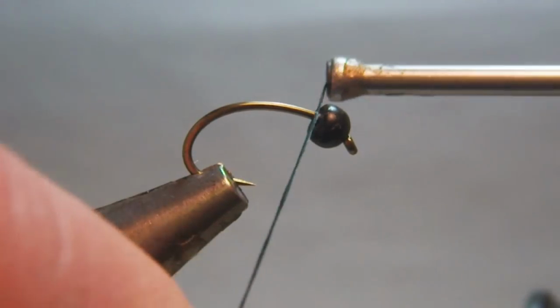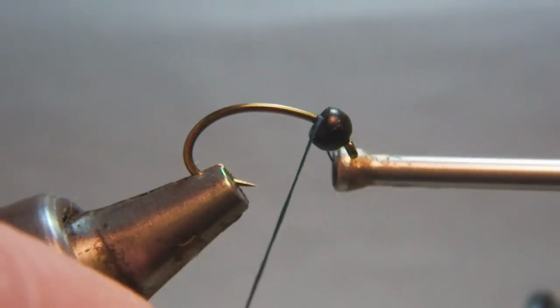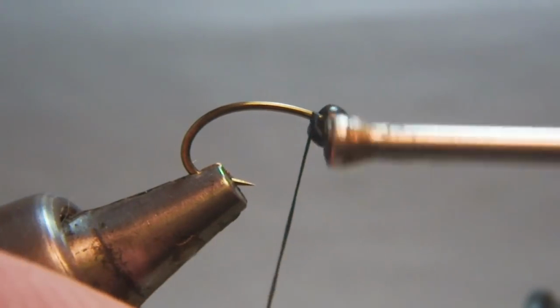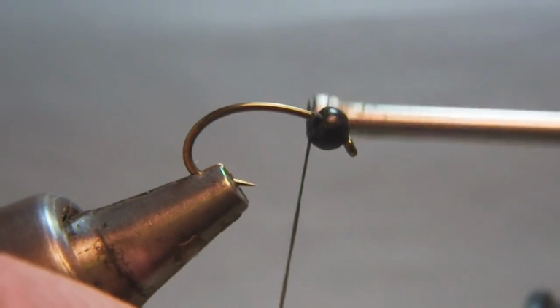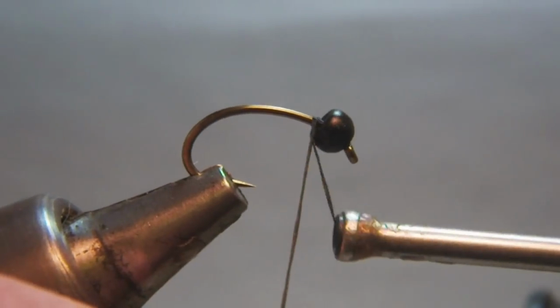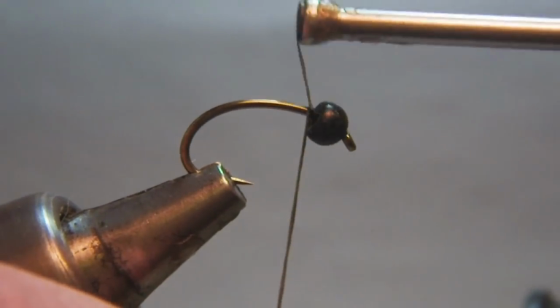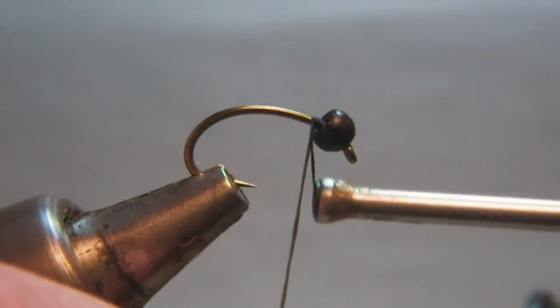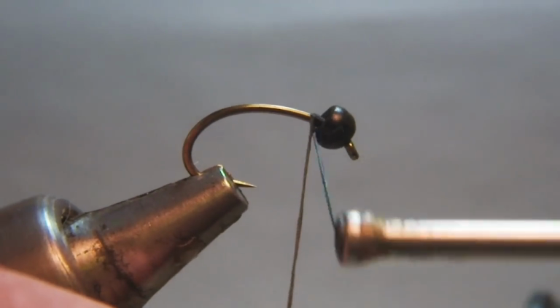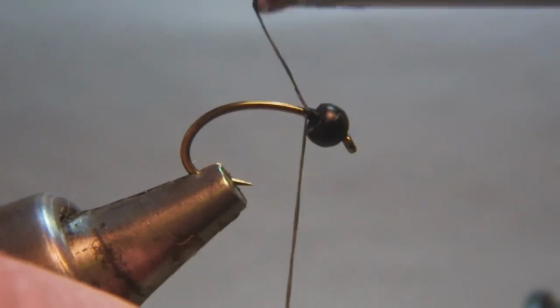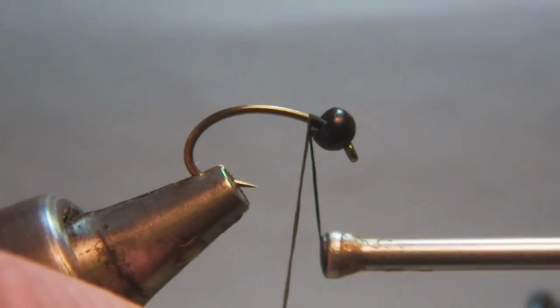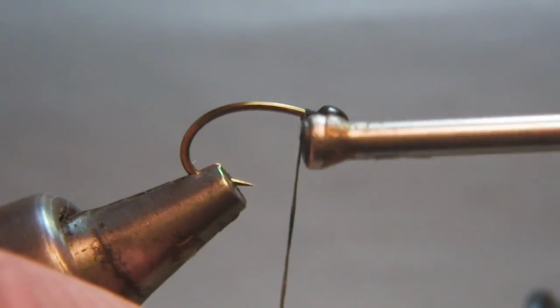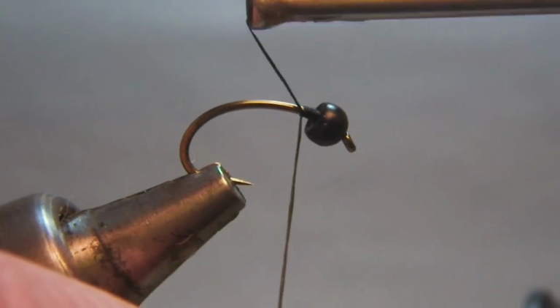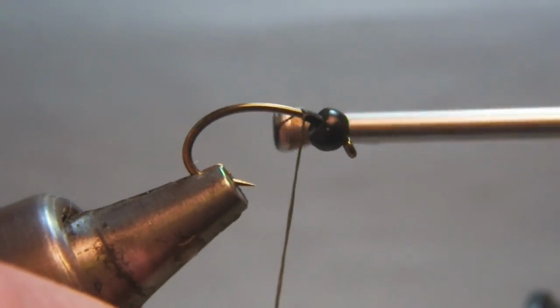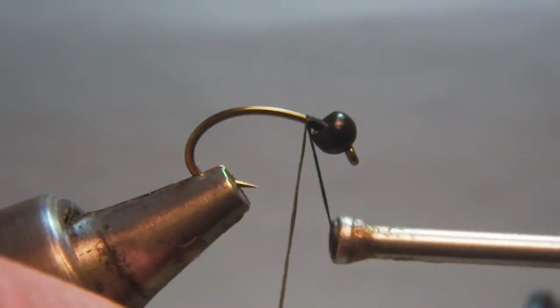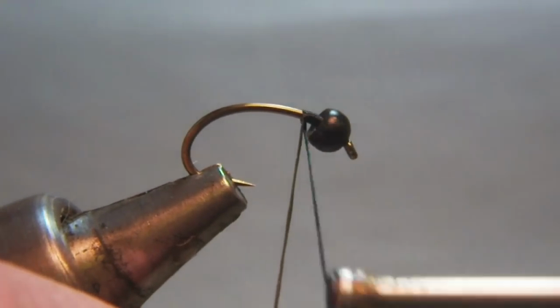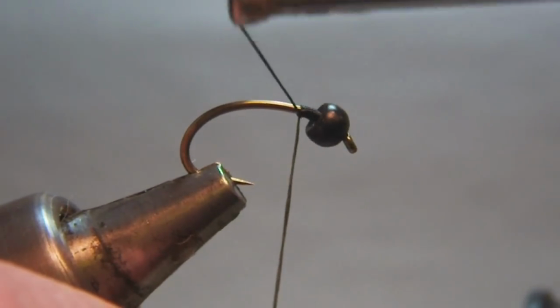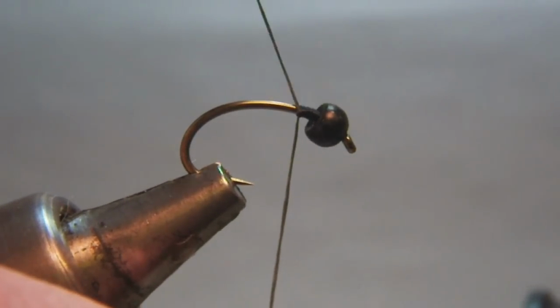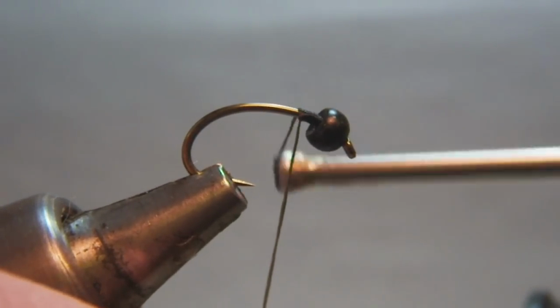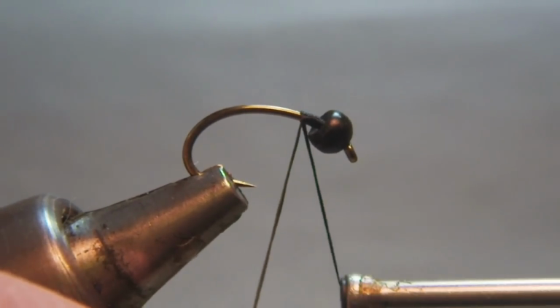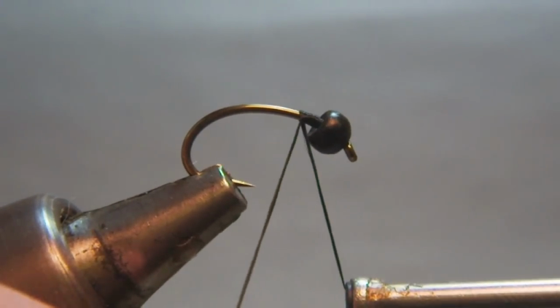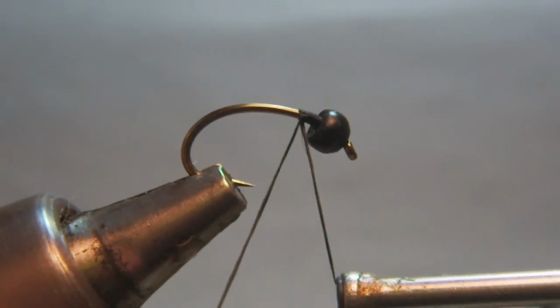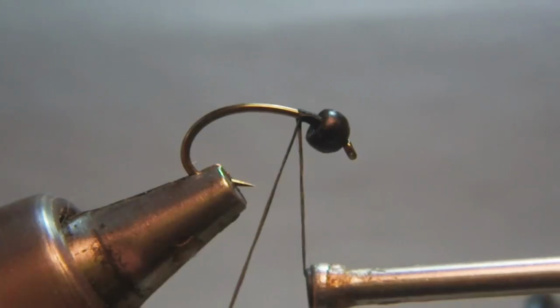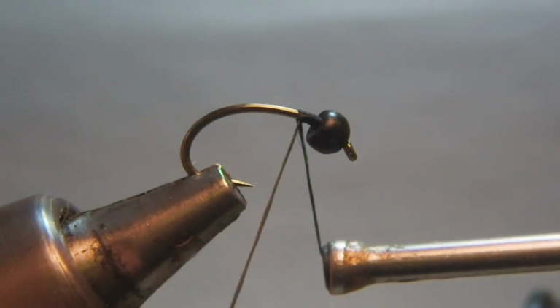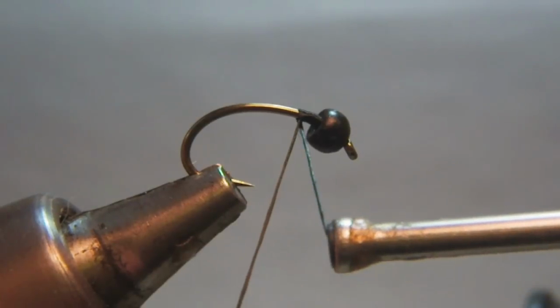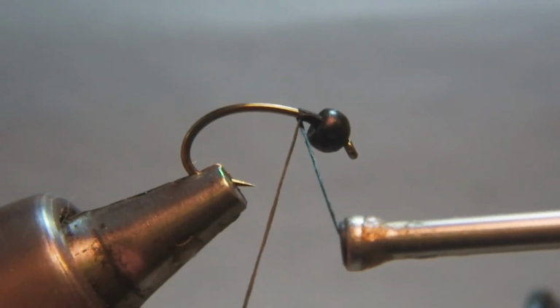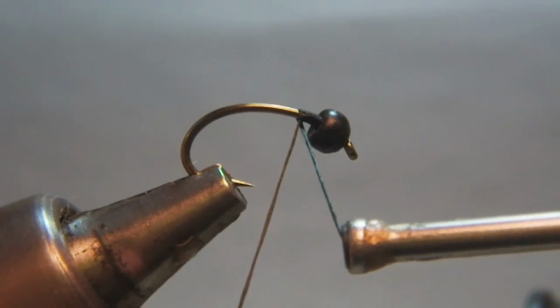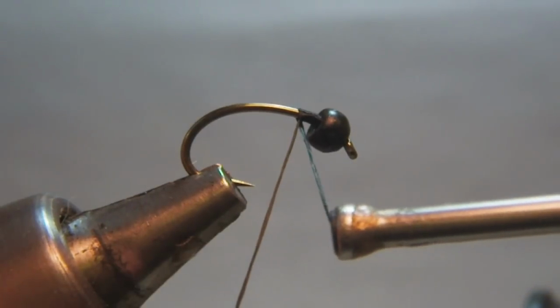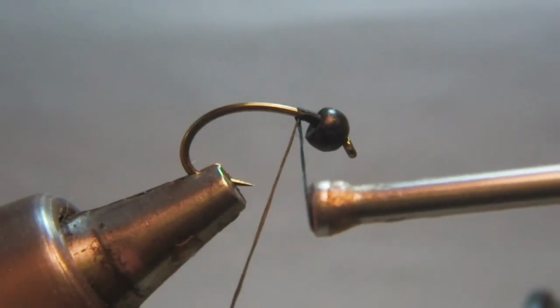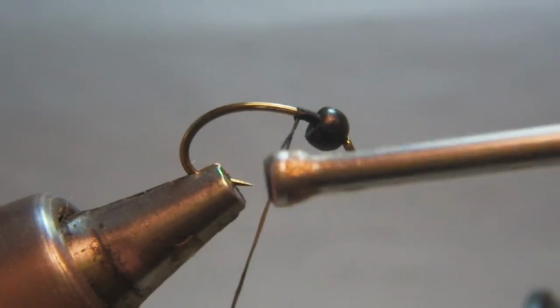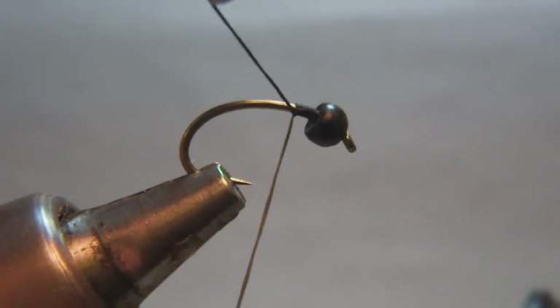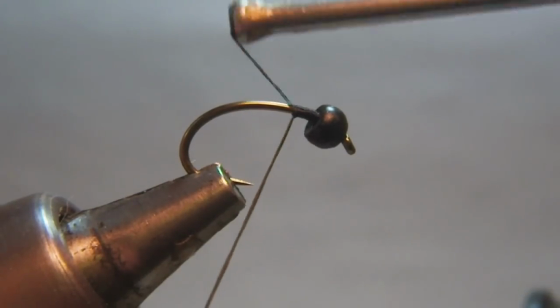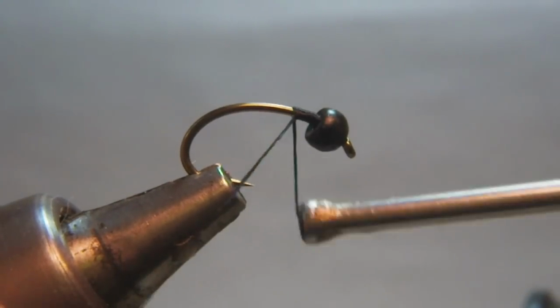I tie in my thread behind the bead and I cover the hook shank all the way down around the bend with the thread.